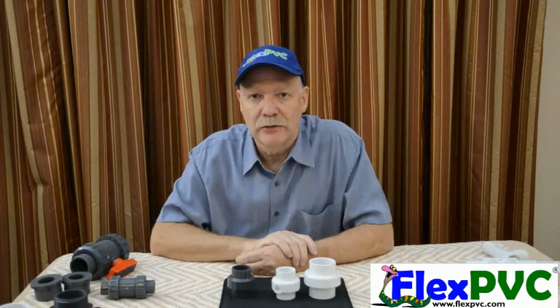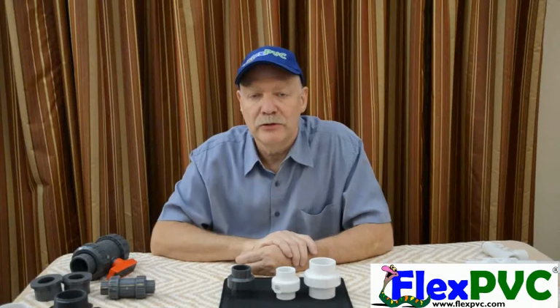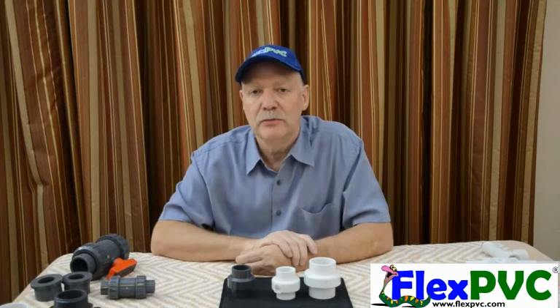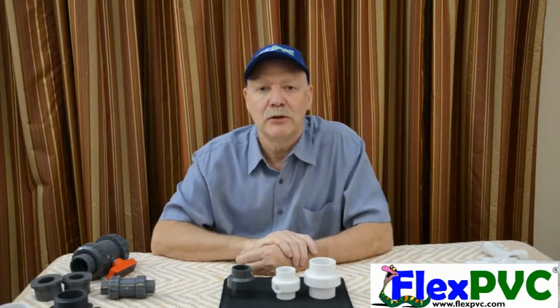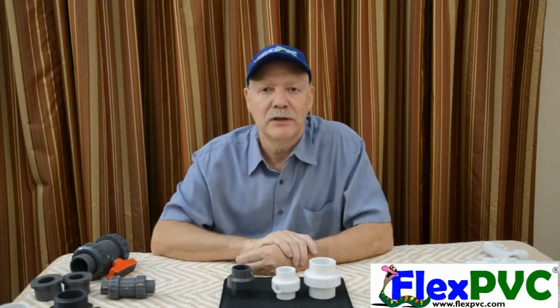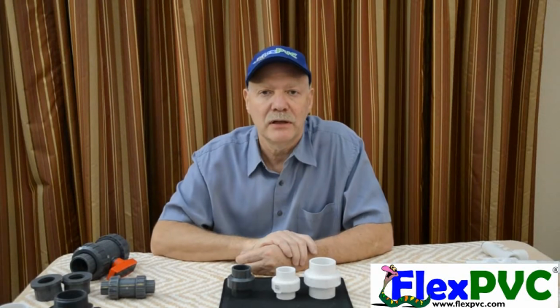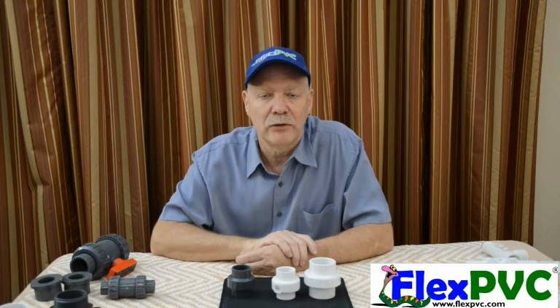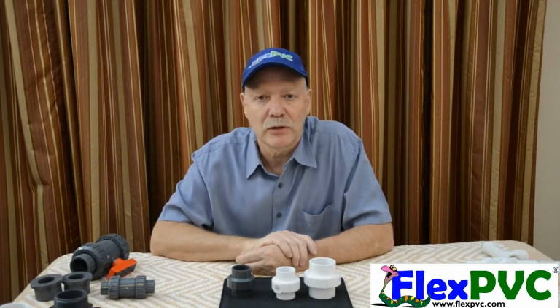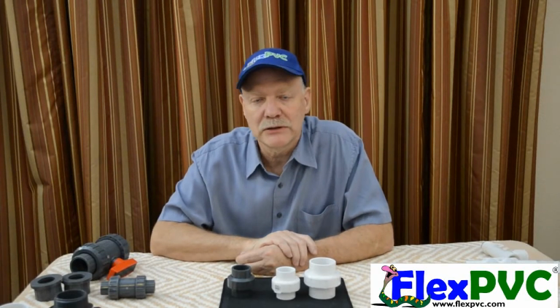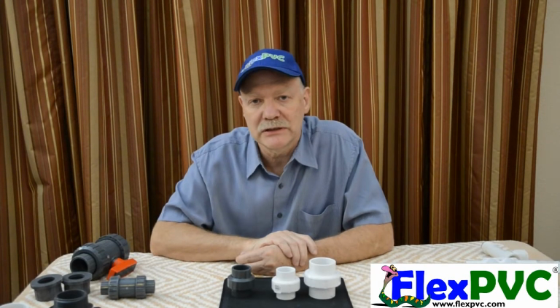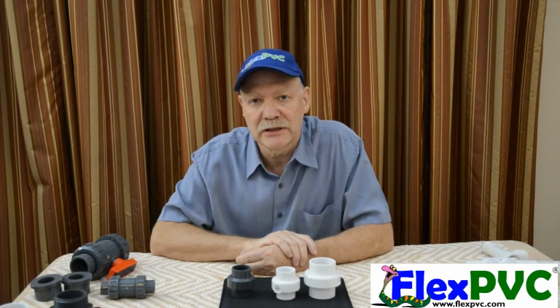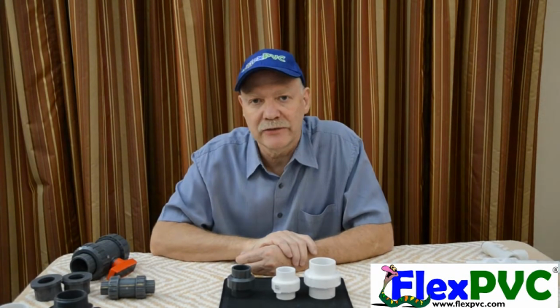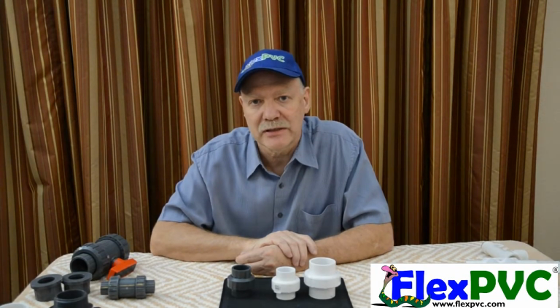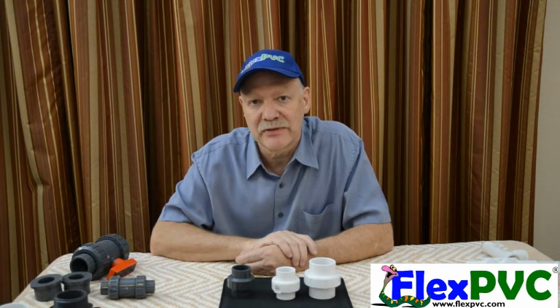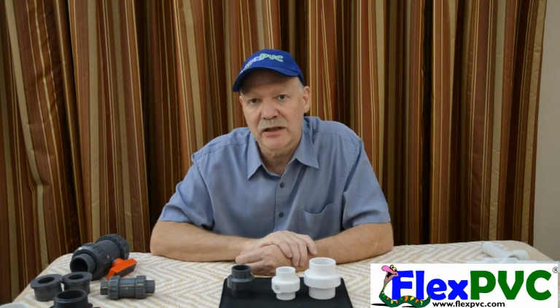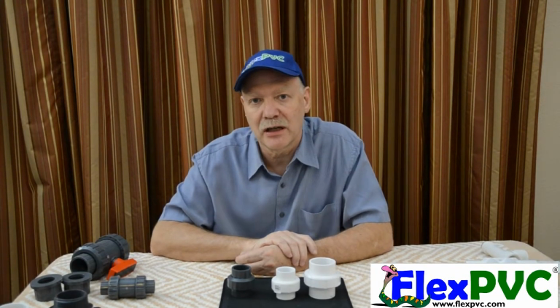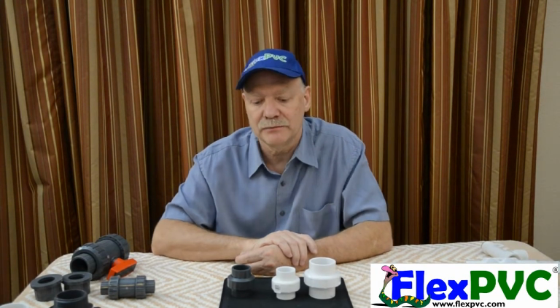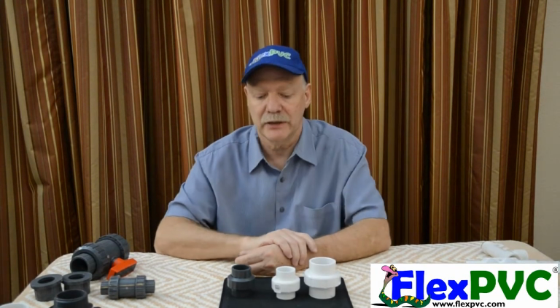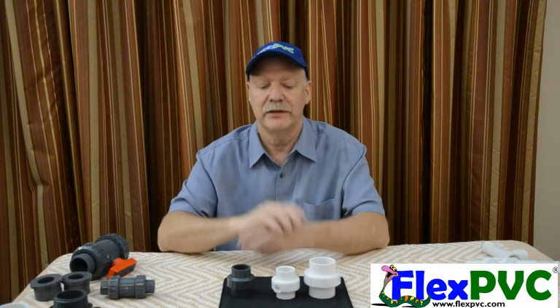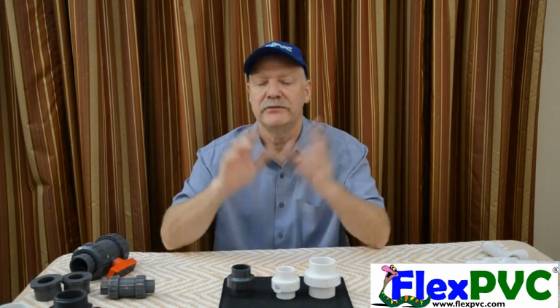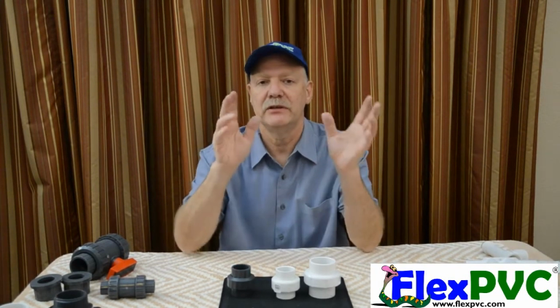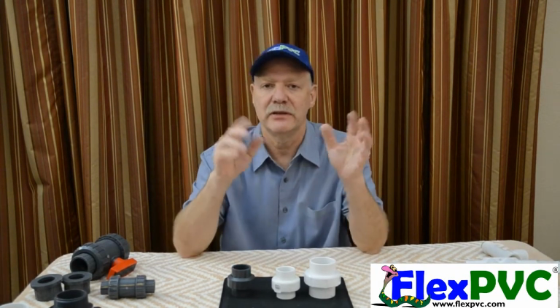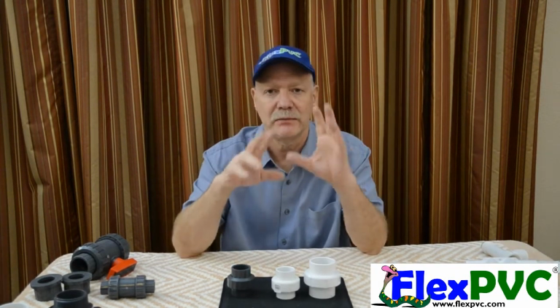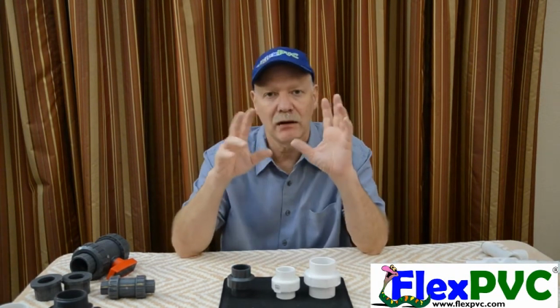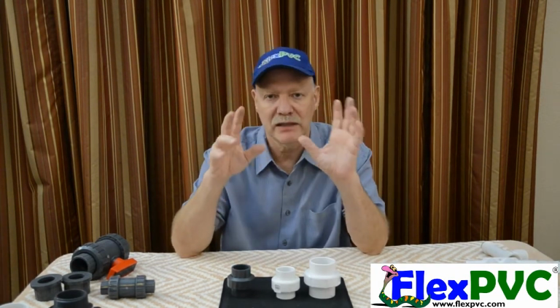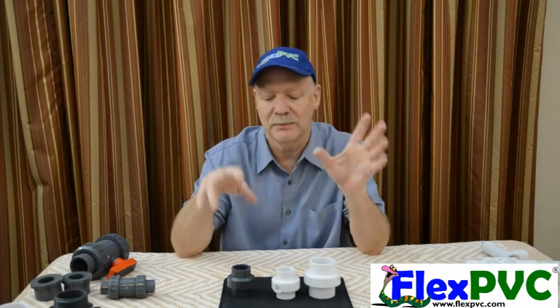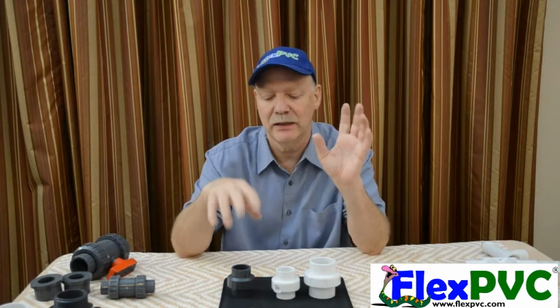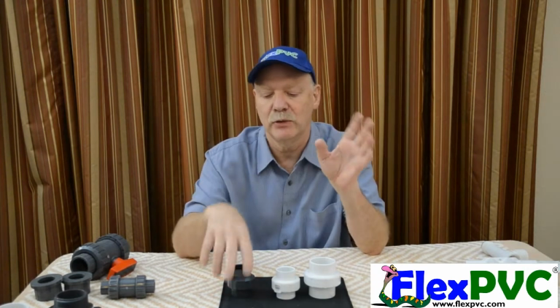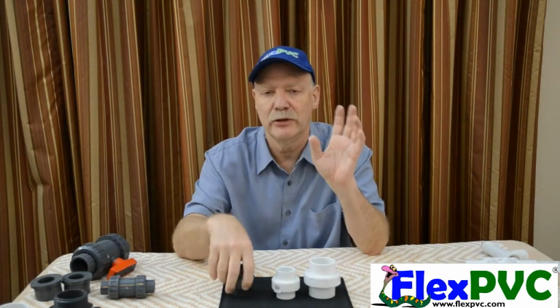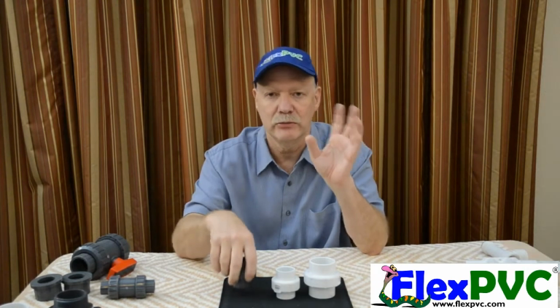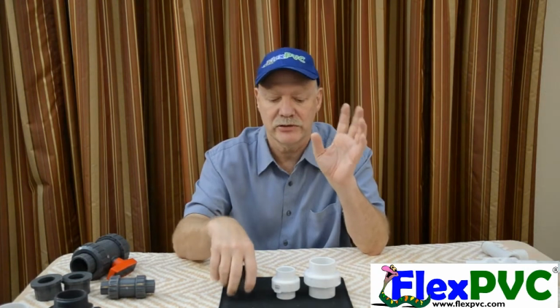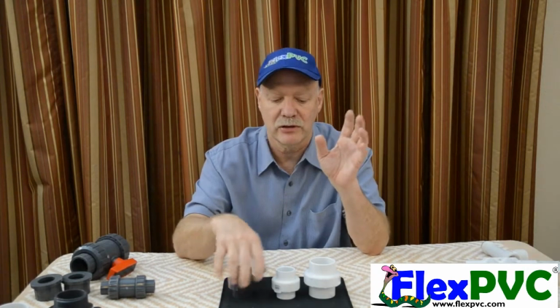Hello YouTube, hello America, hello the world. This is Eric at FlexPVC.com. This video is about explaining what unions are.